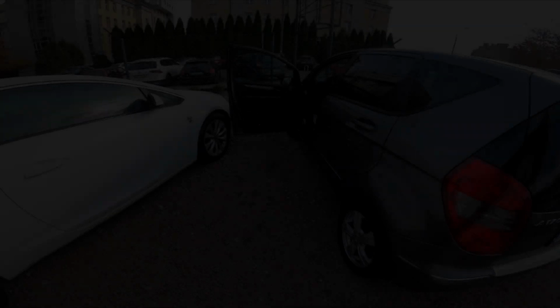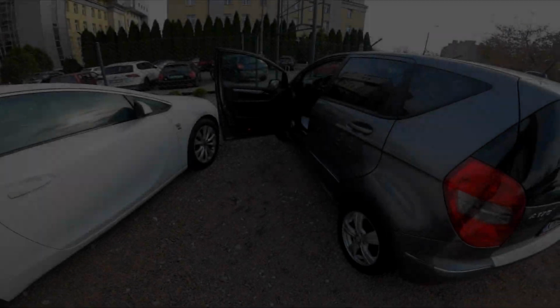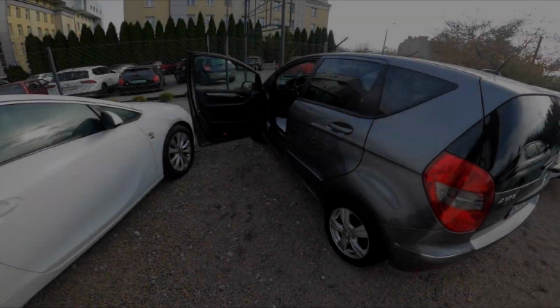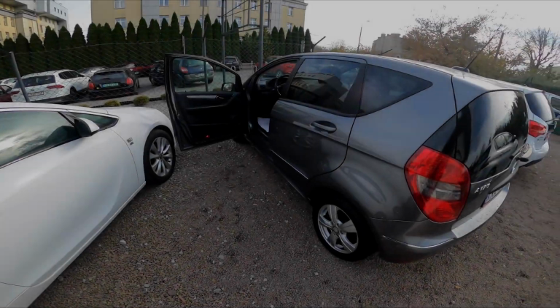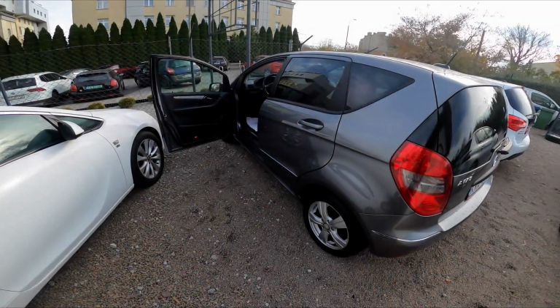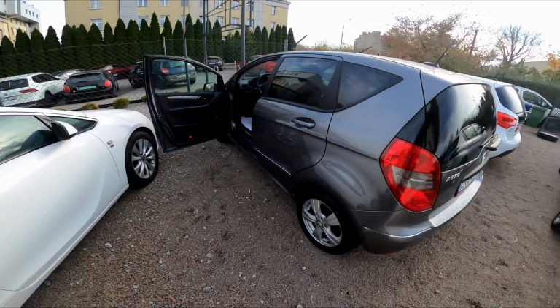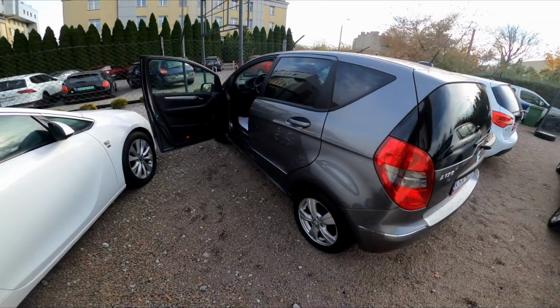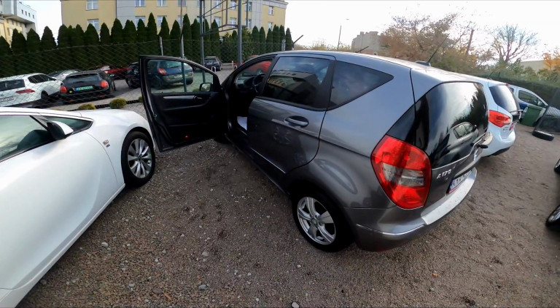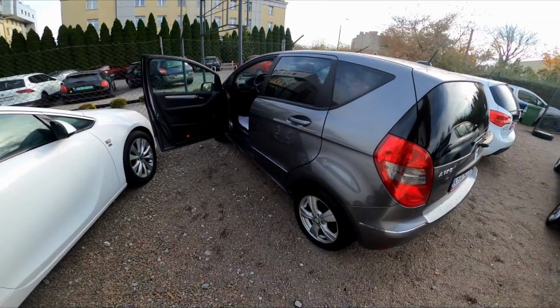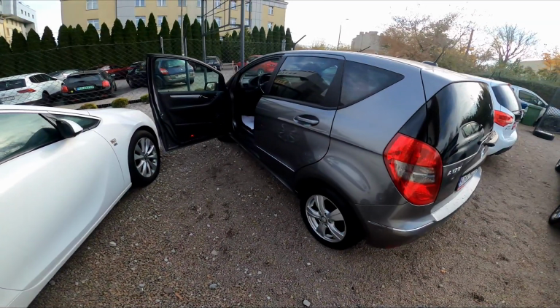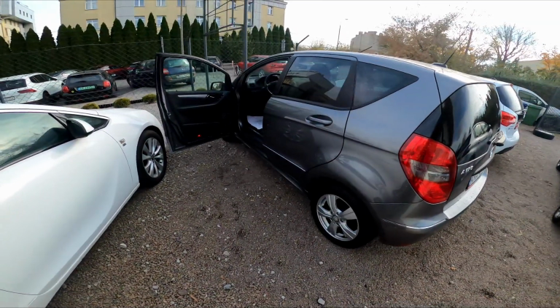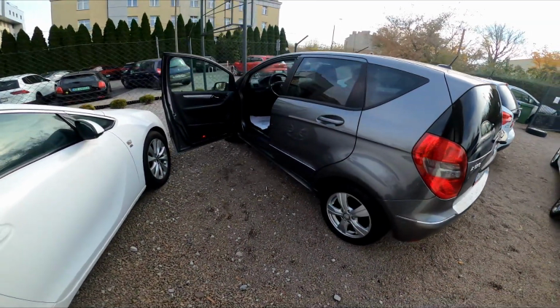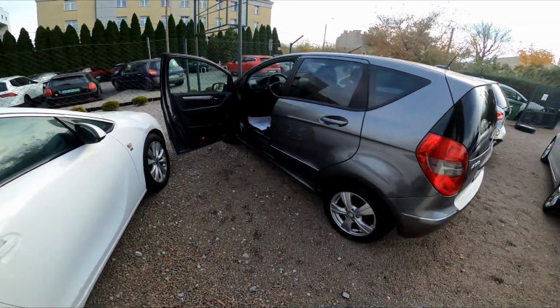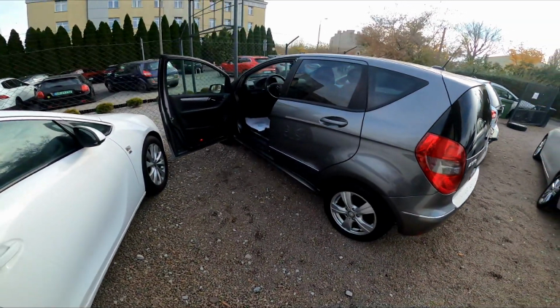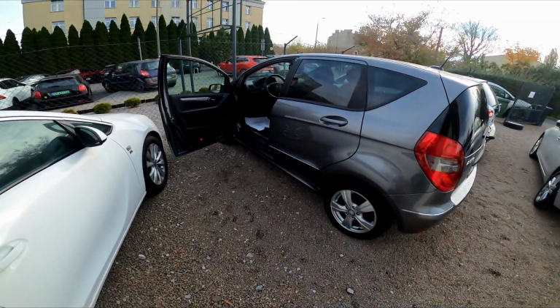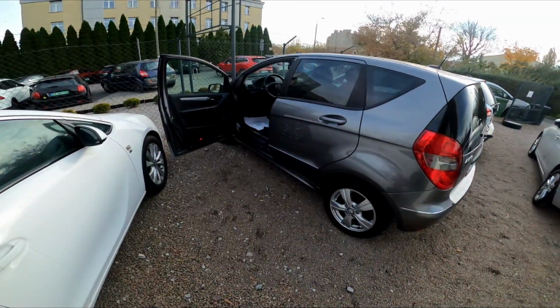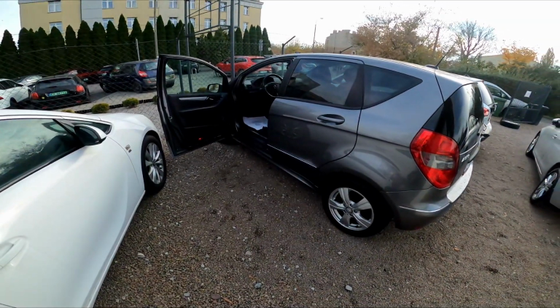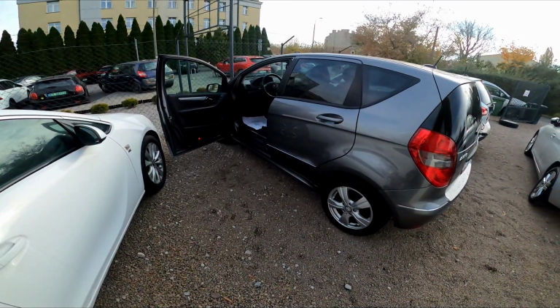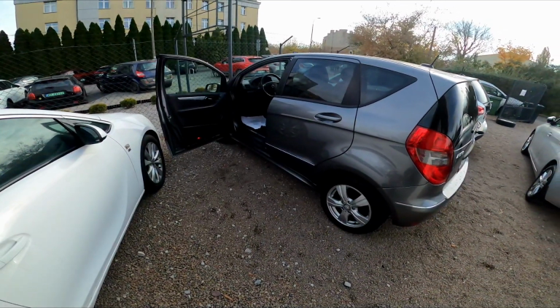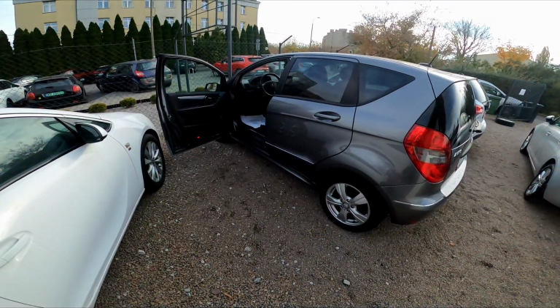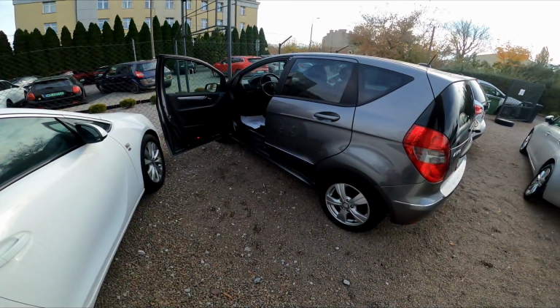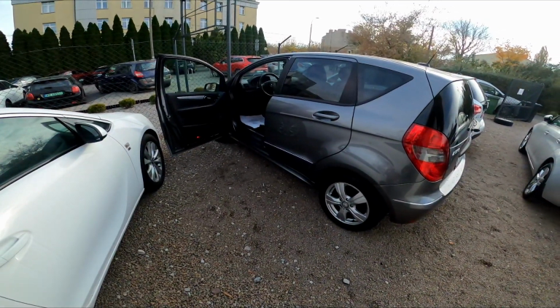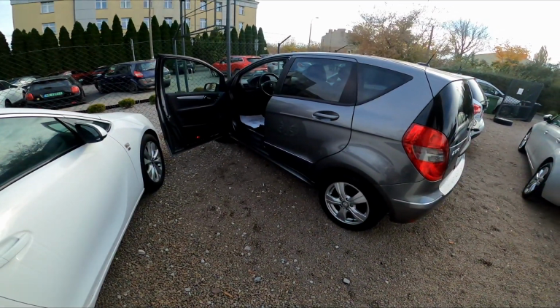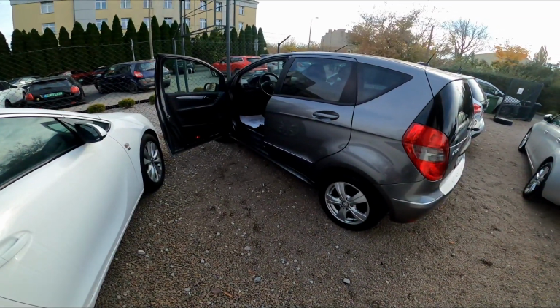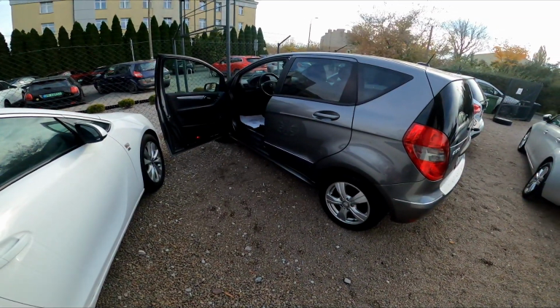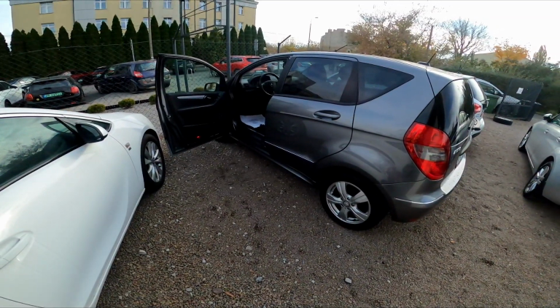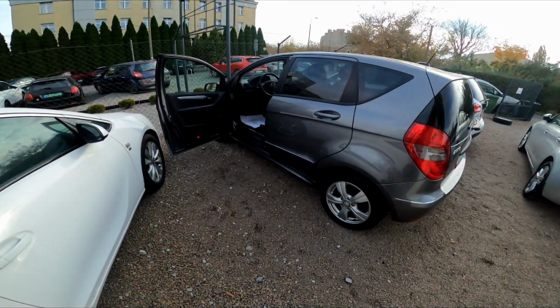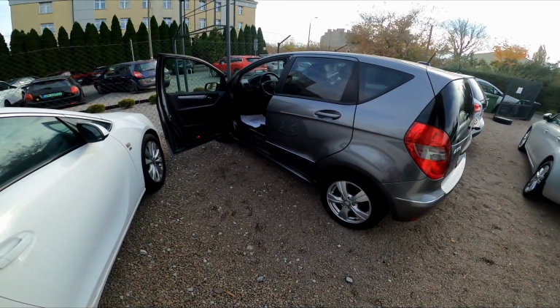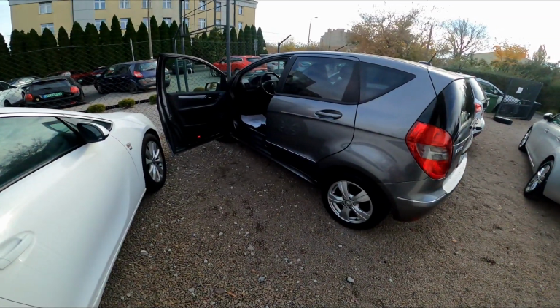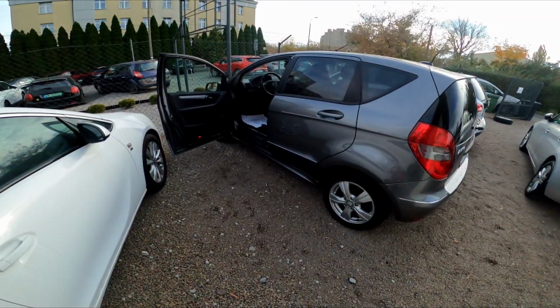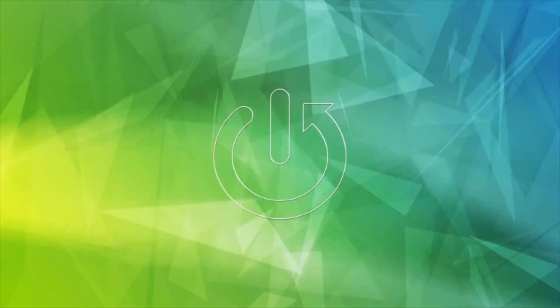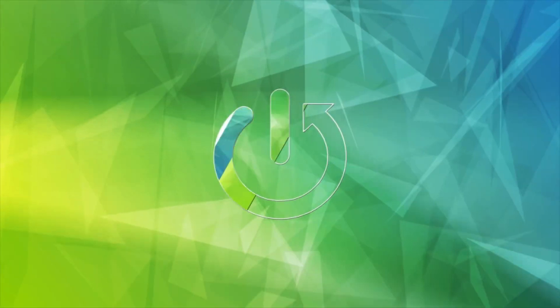Hello, in front of me I've got a Mercedes A-Class. In this video I'll show you how to unlock and lift up the hood.